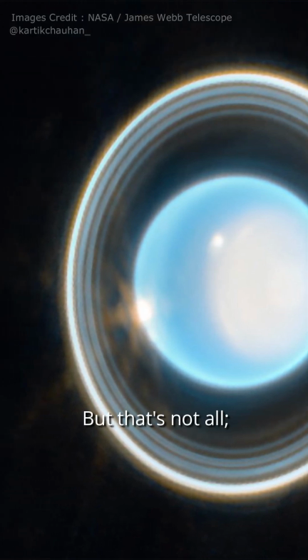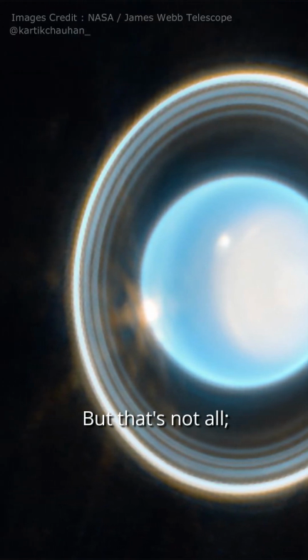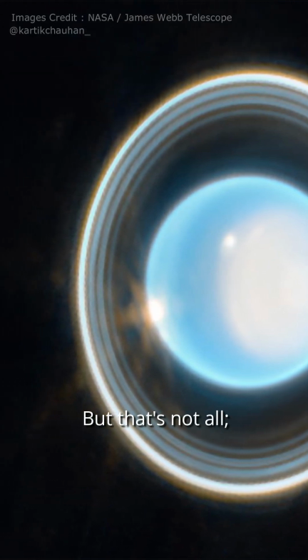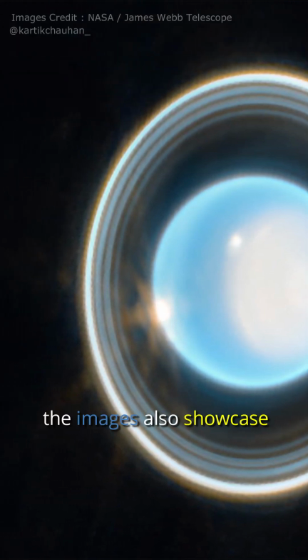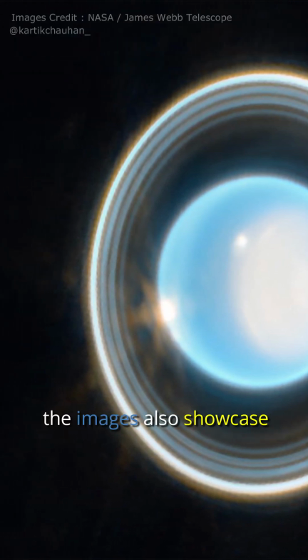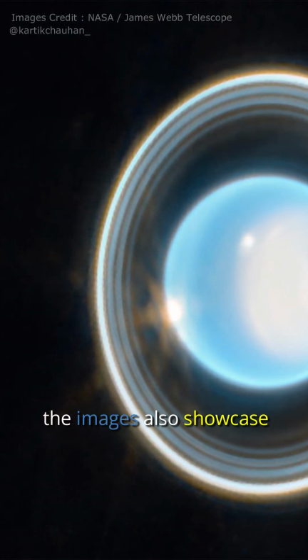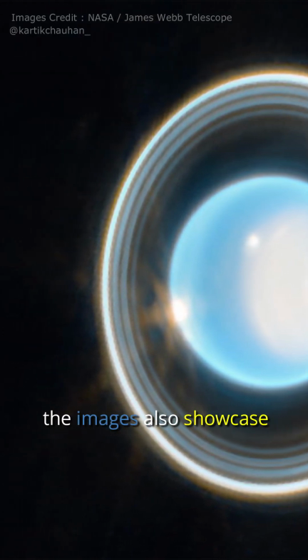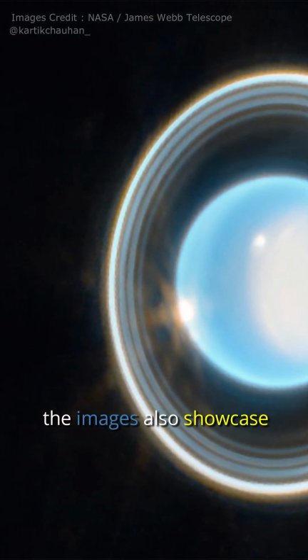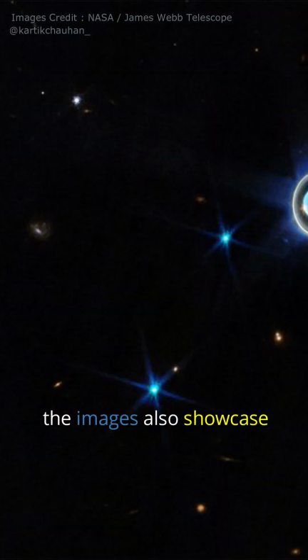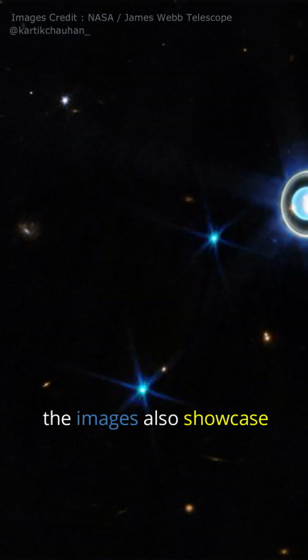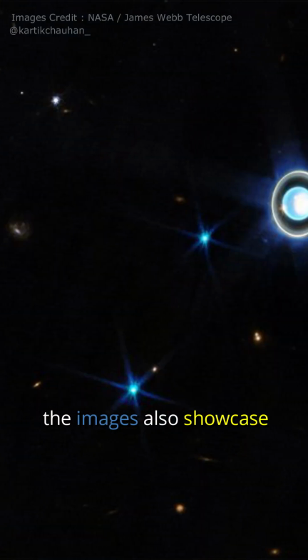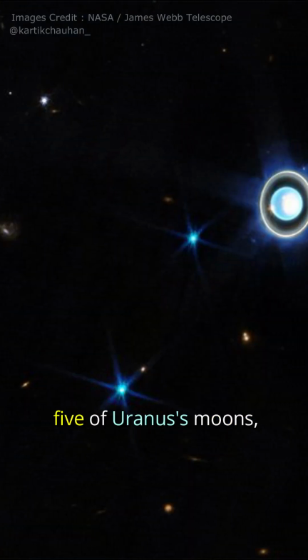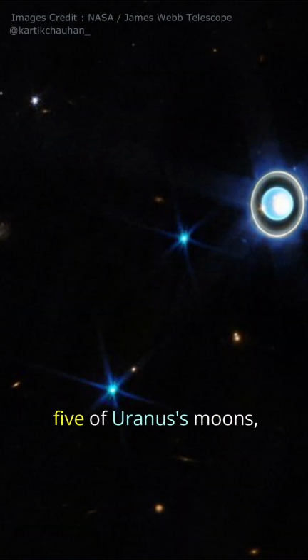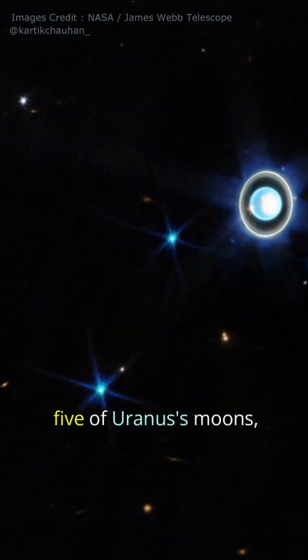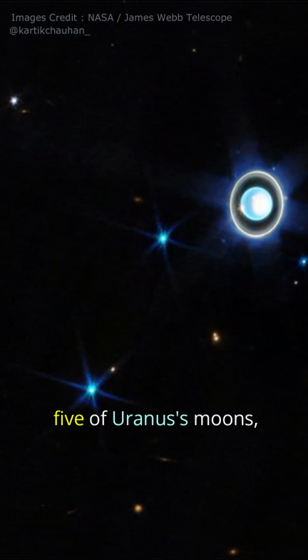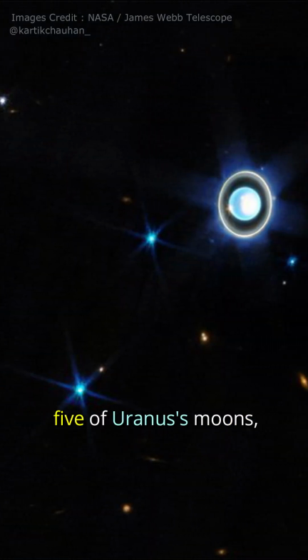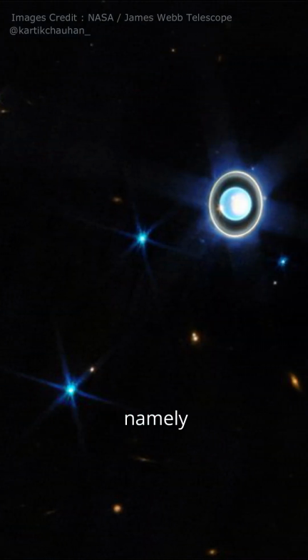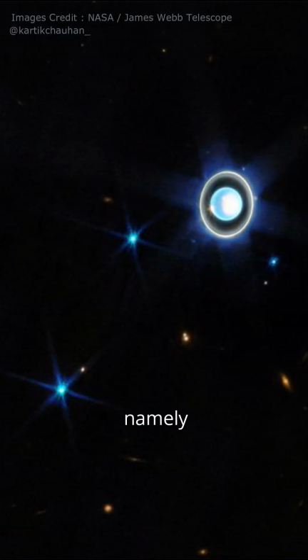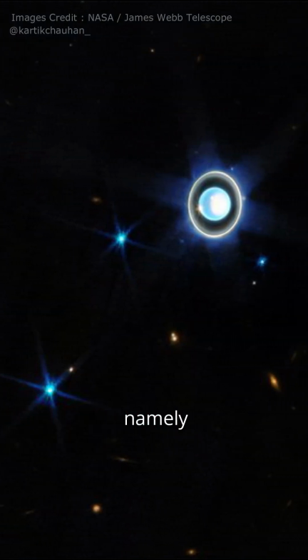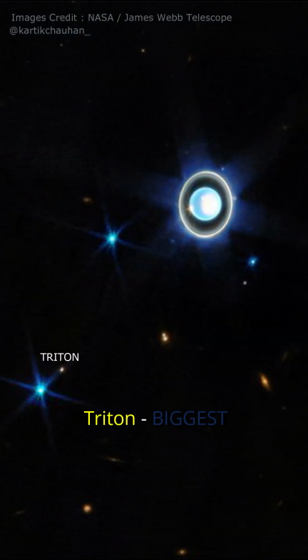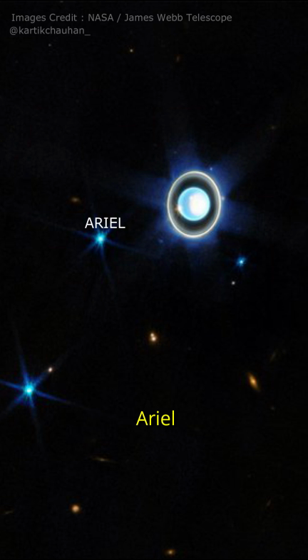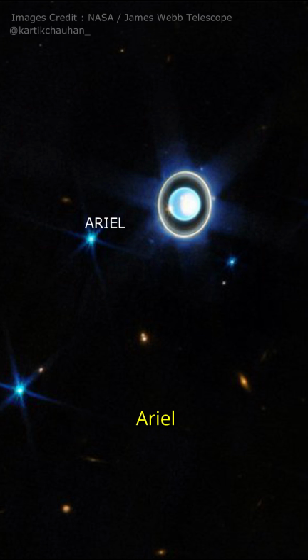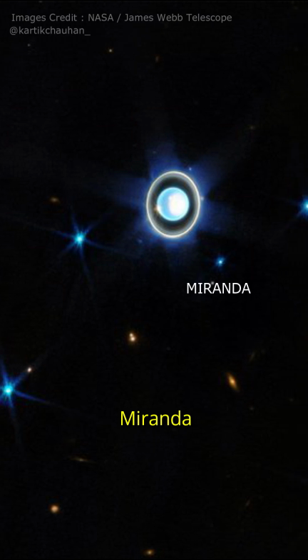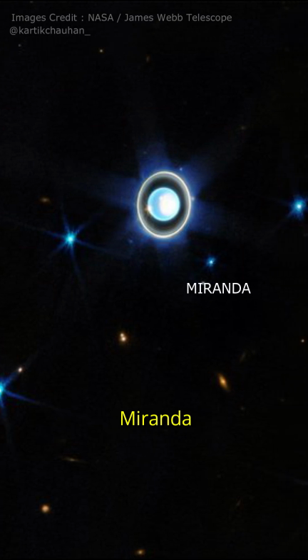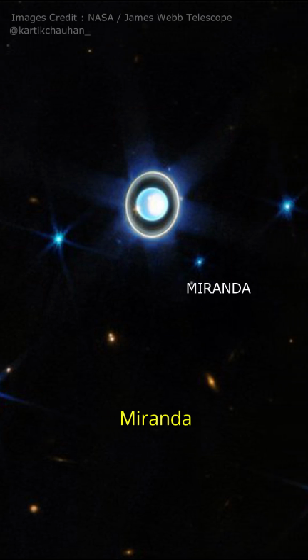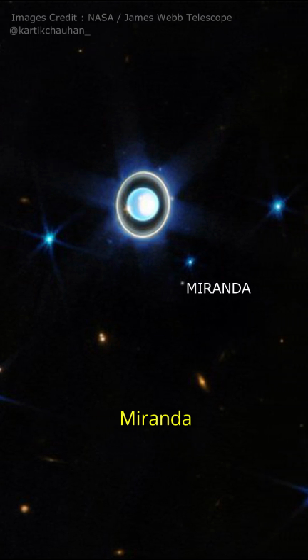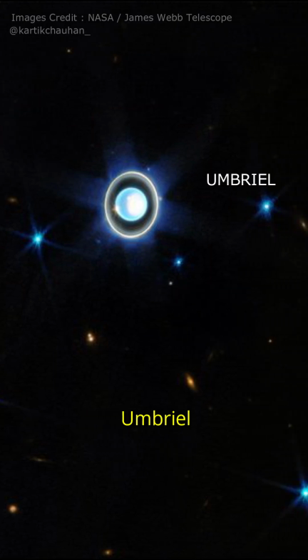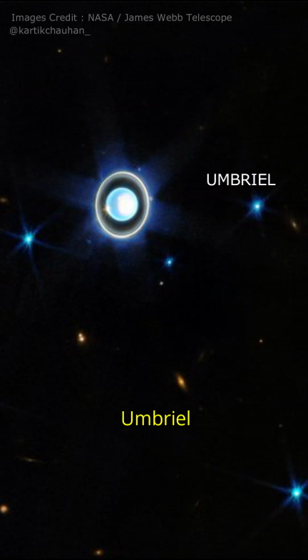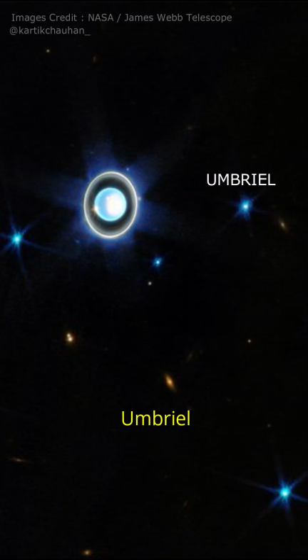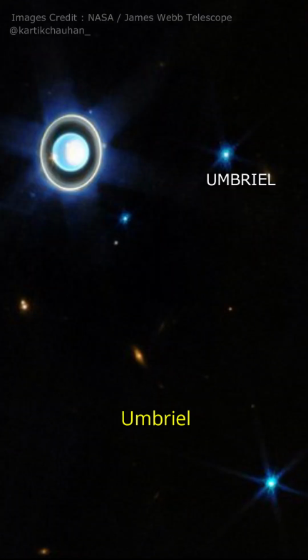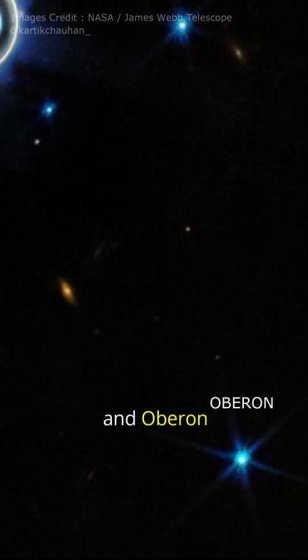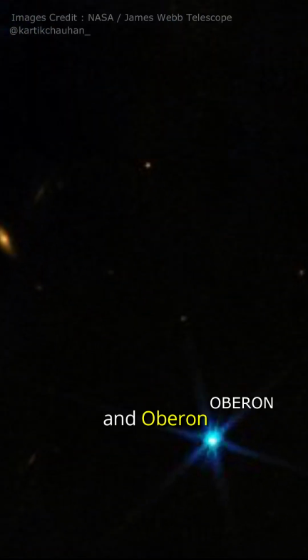But that's not all. The images also showcase five of Uranus's moons, namely Titan, Ariel, Miranda, Umbriel, and Oberon.